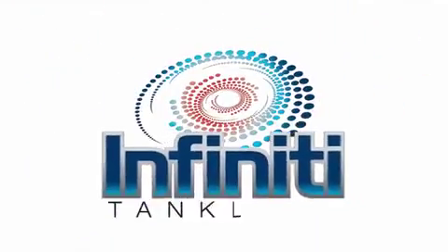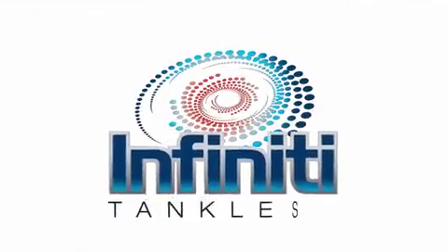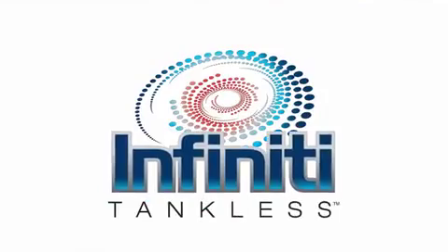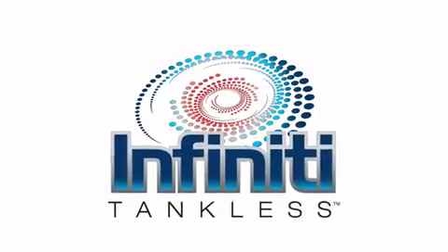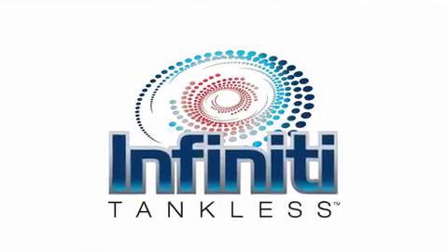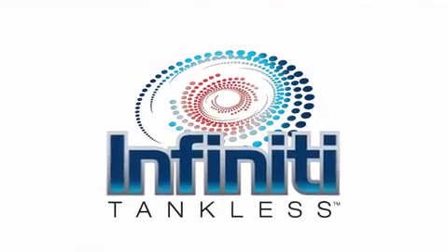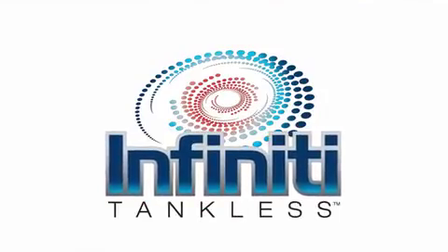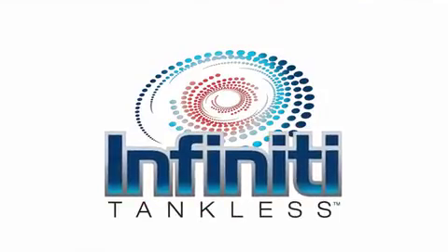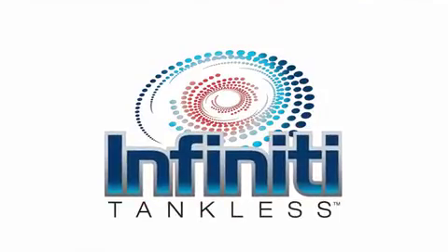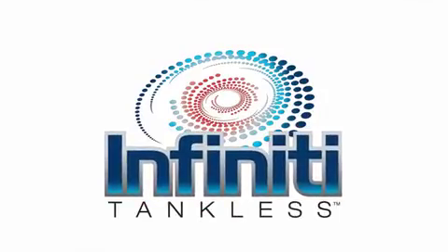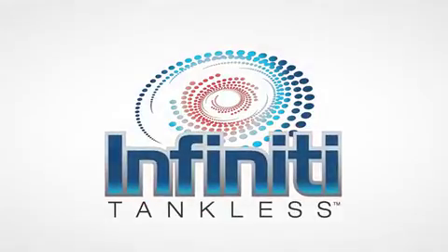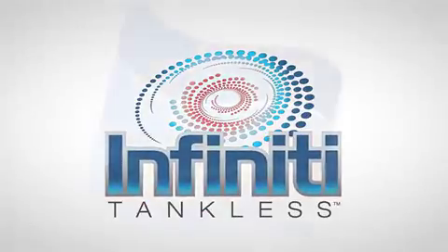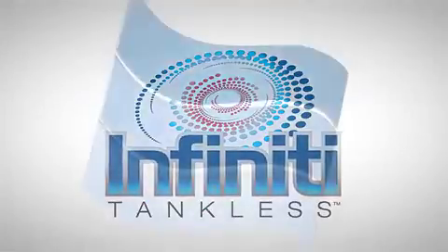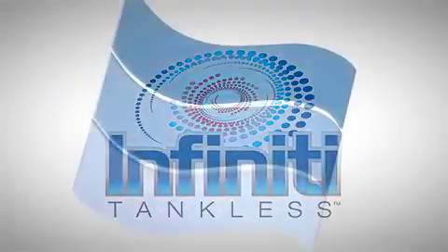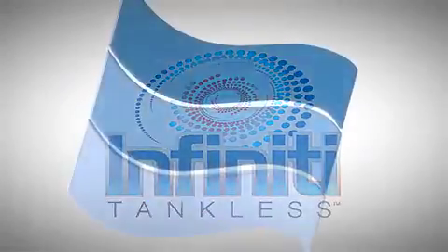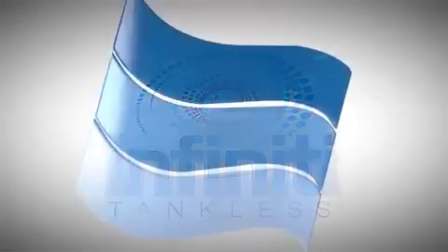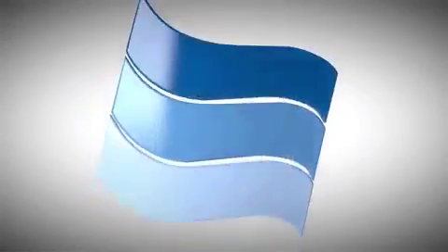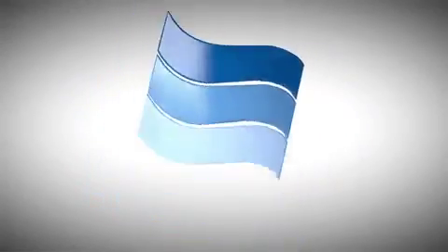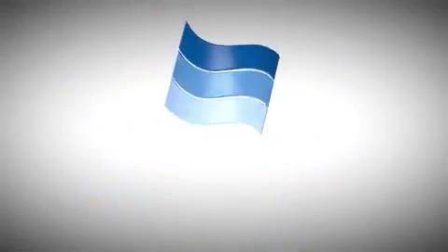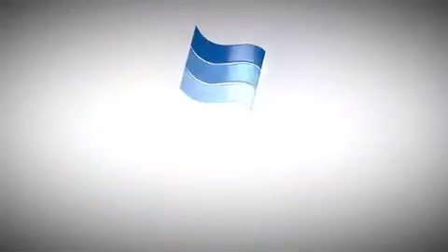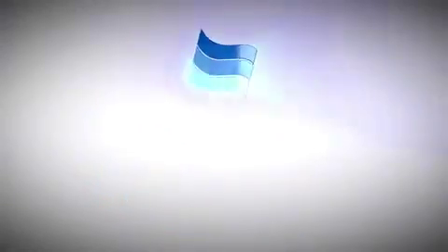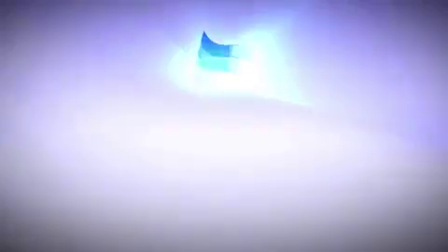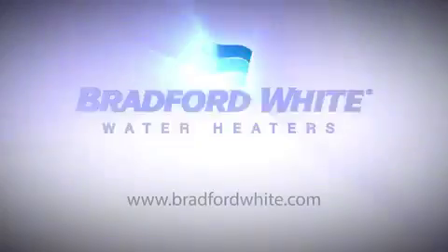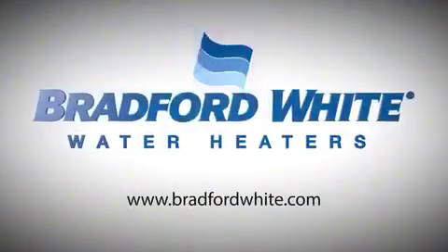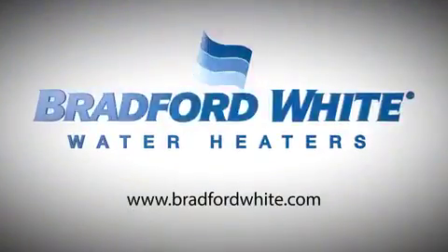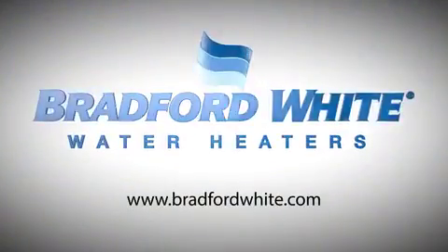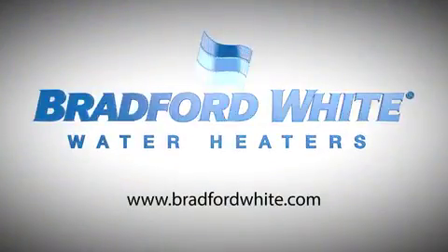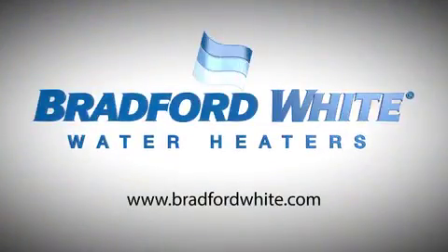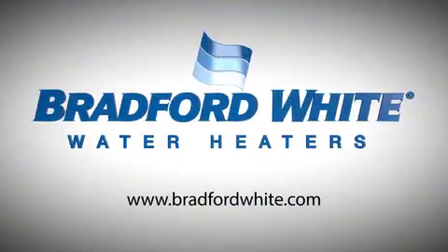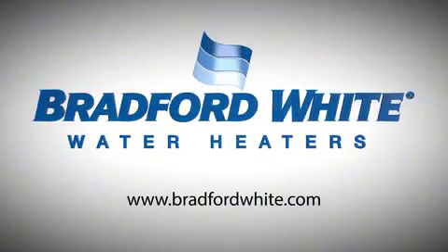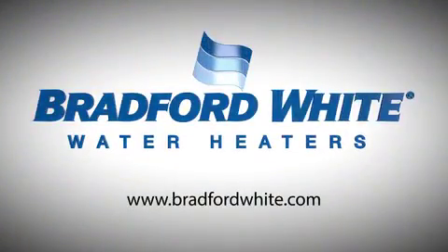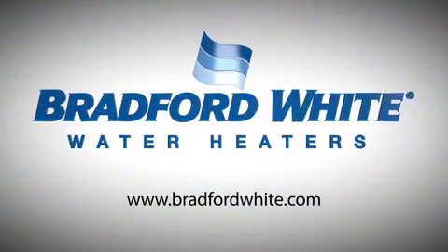Built to be the best. Check out our website today to find a qualified contractor near you.